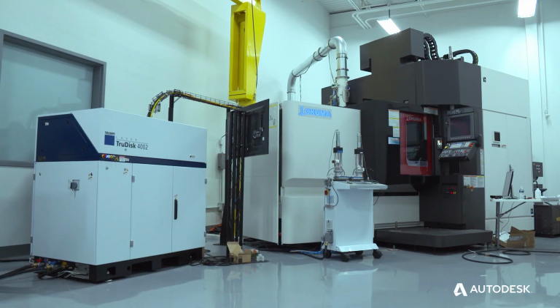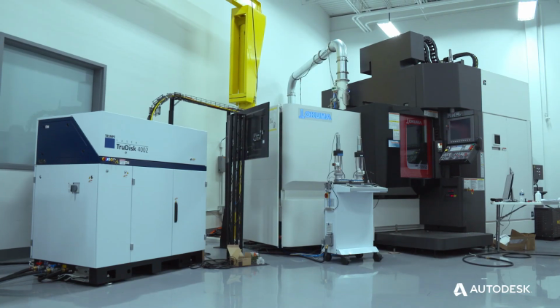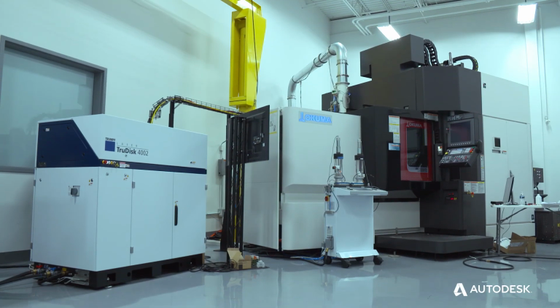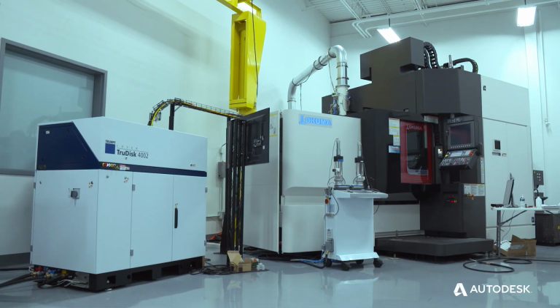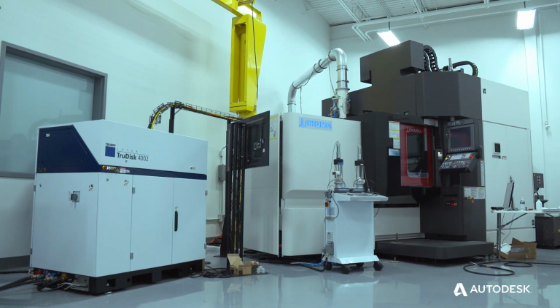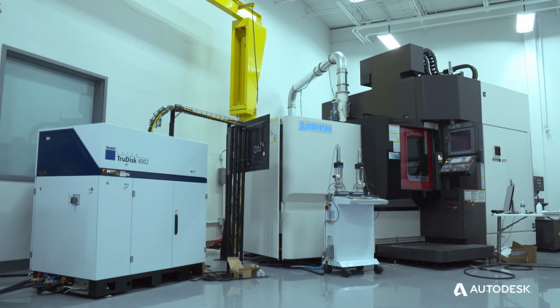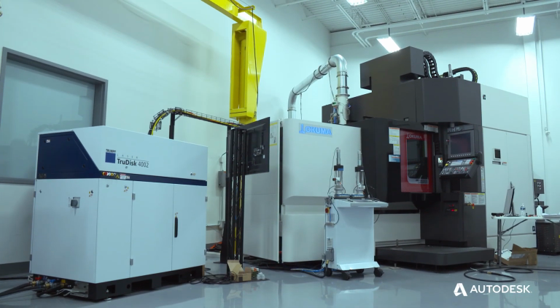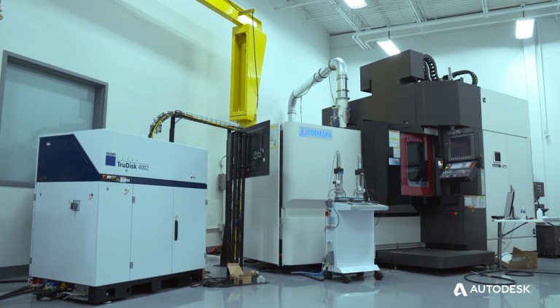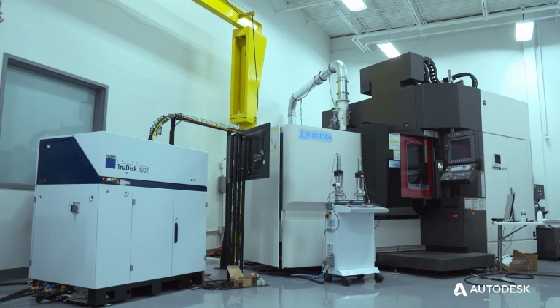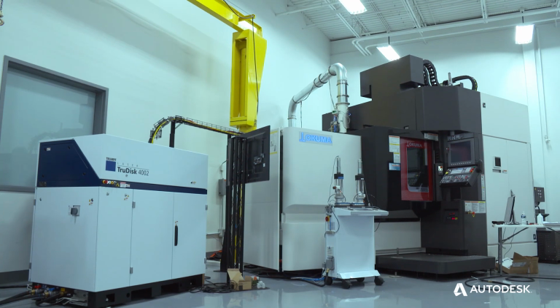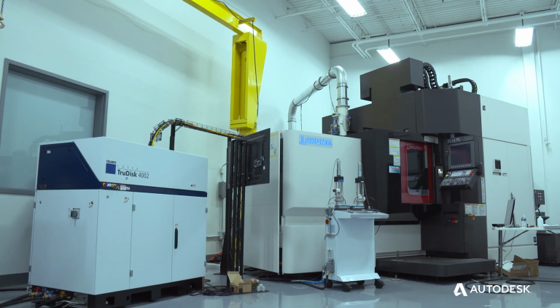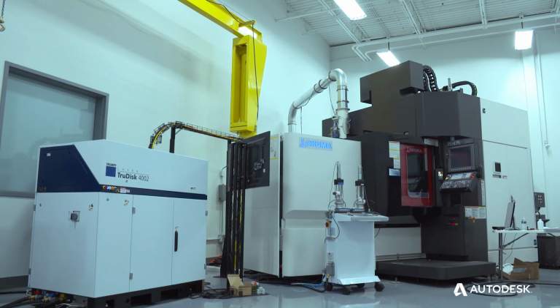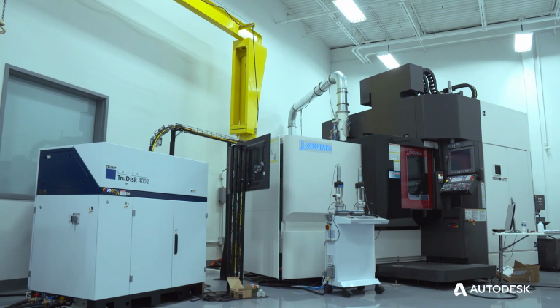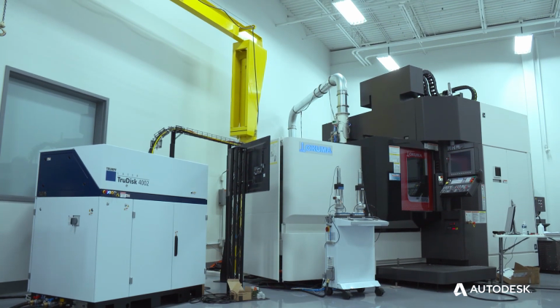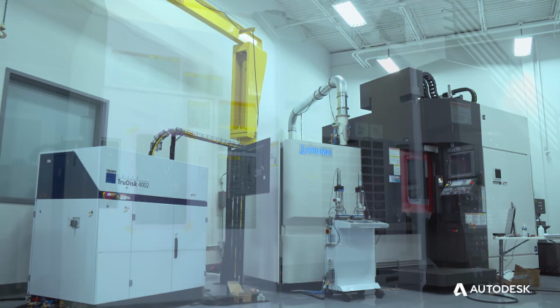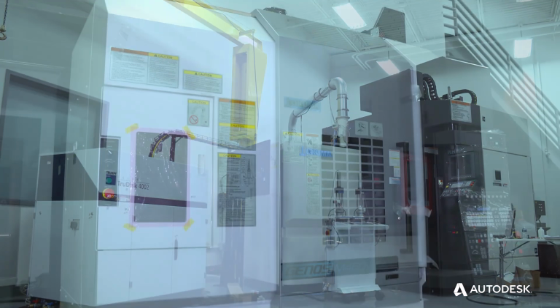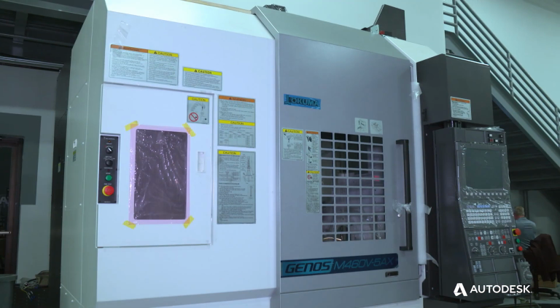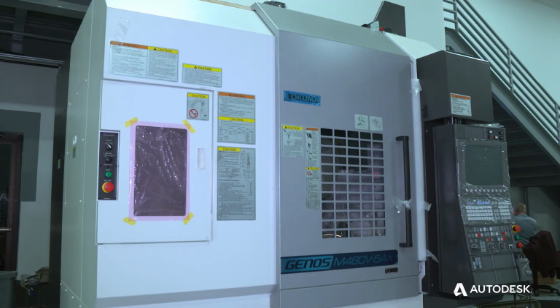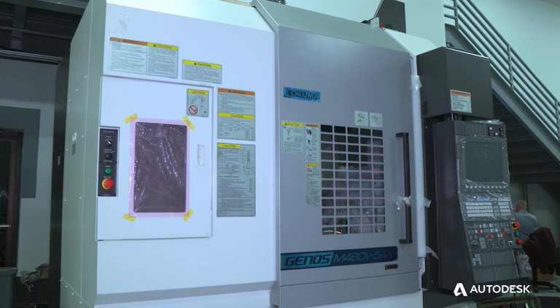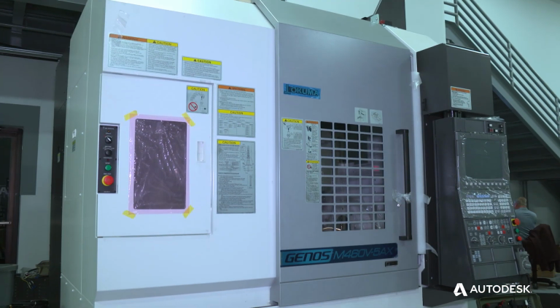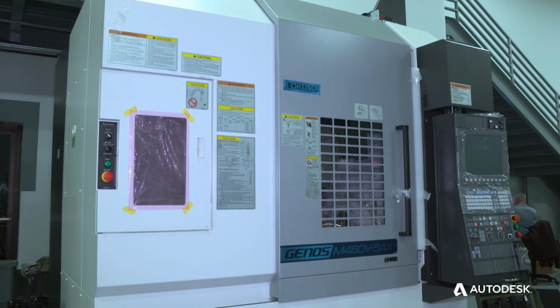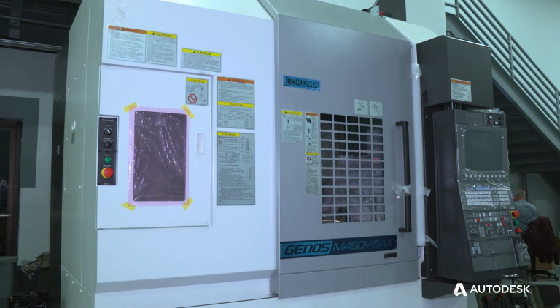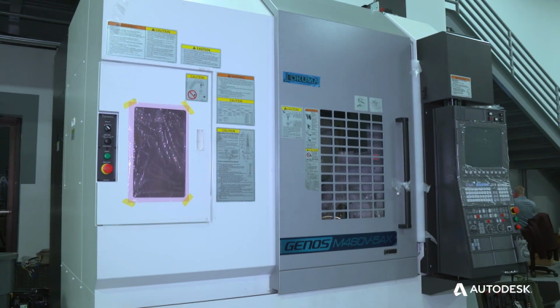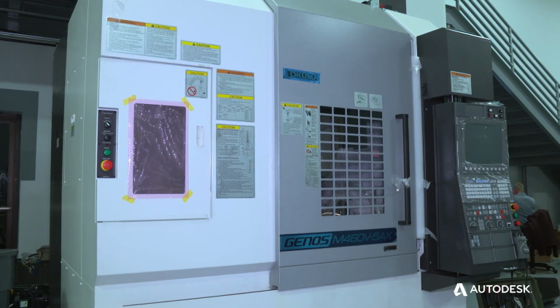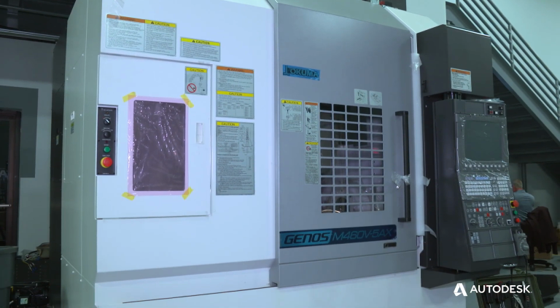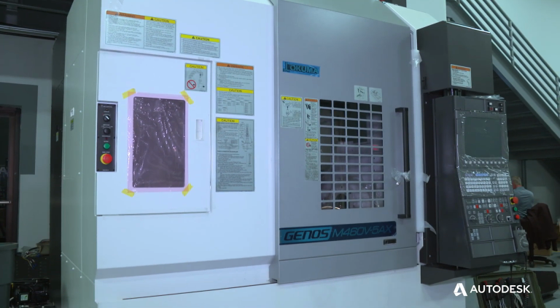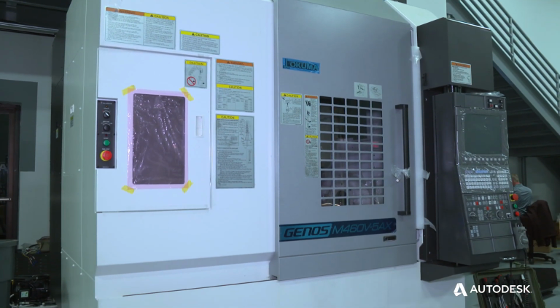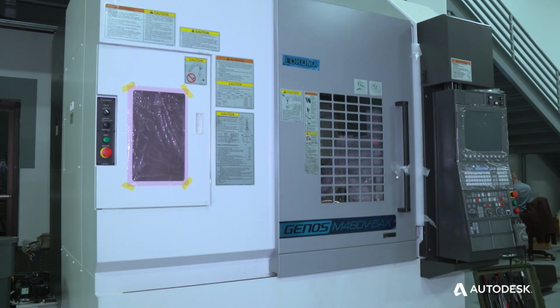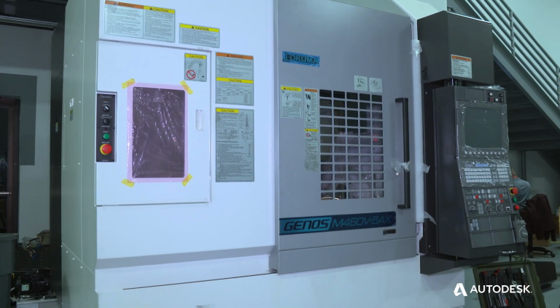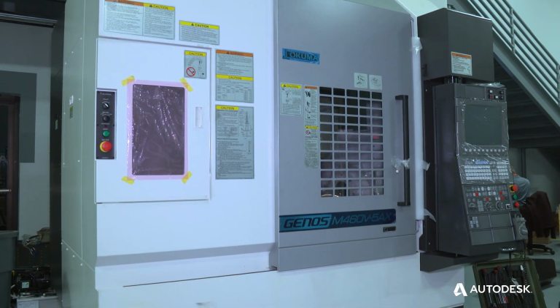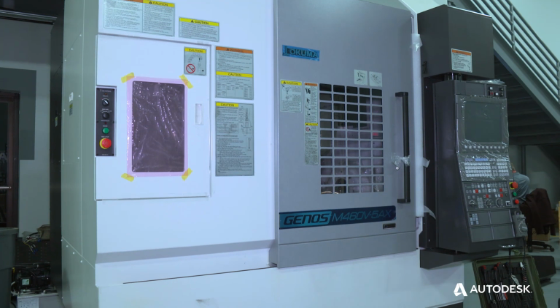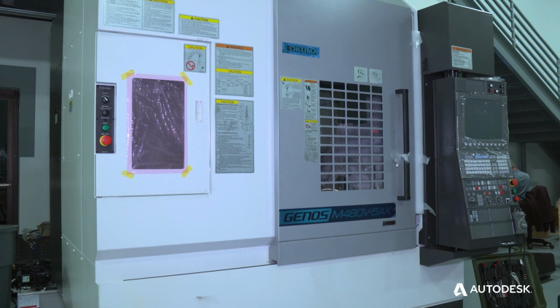So now that machine, that entire solution can go to a customer, power up, plug and play and make a perfect part right from the gate every time.